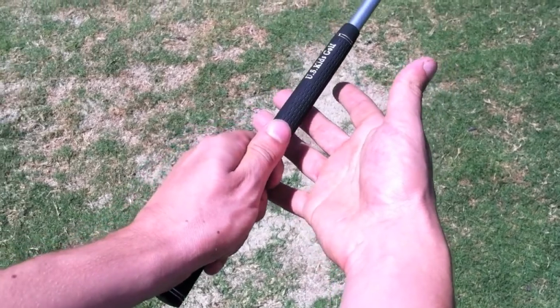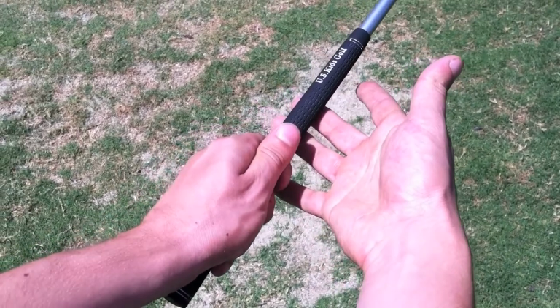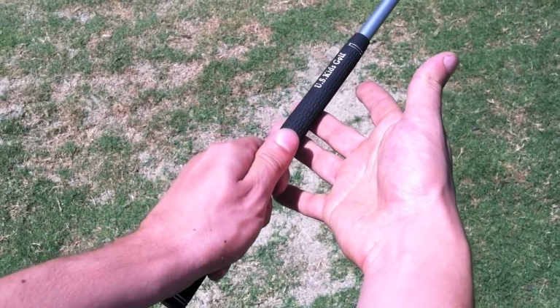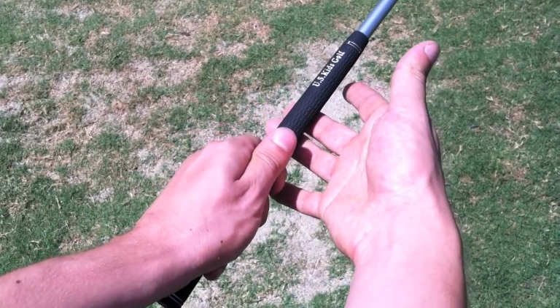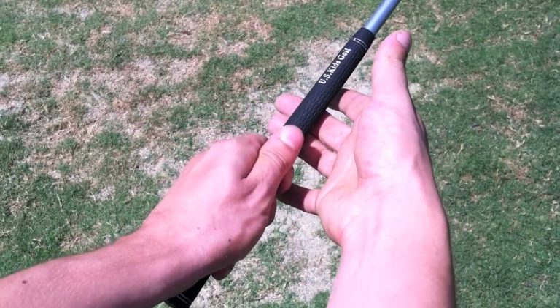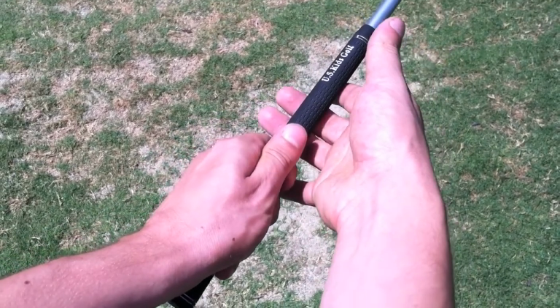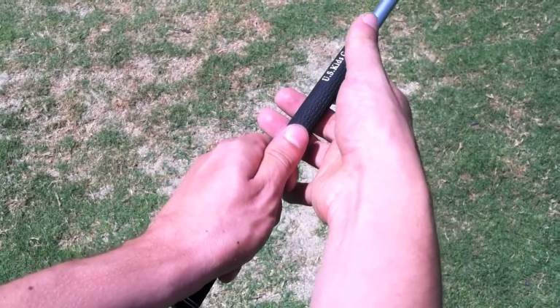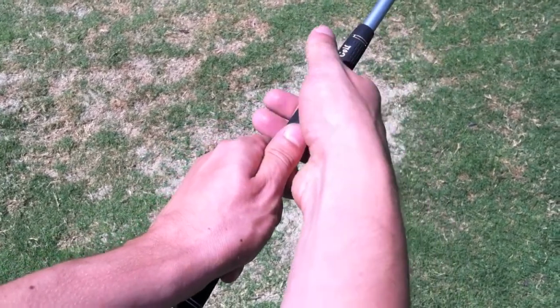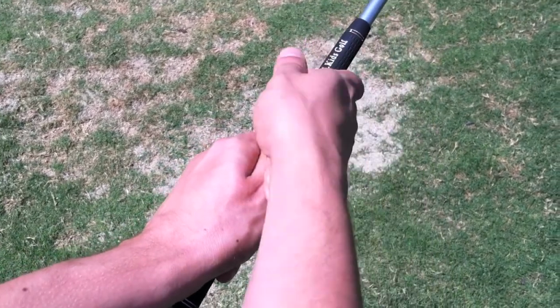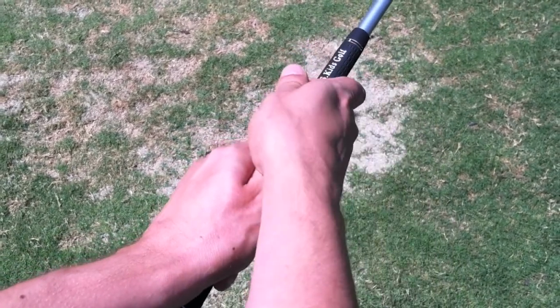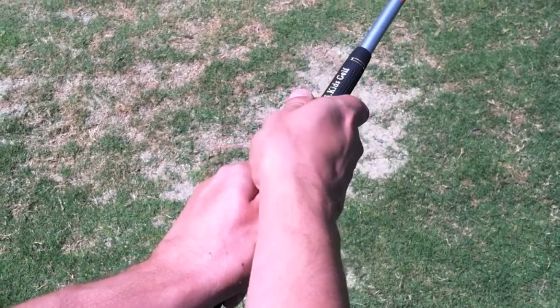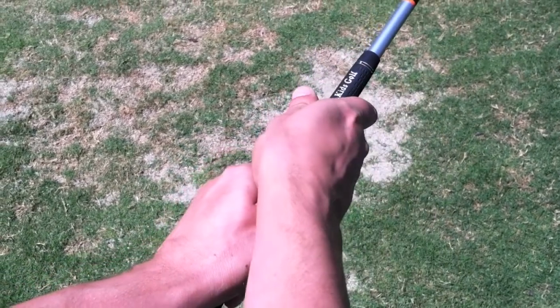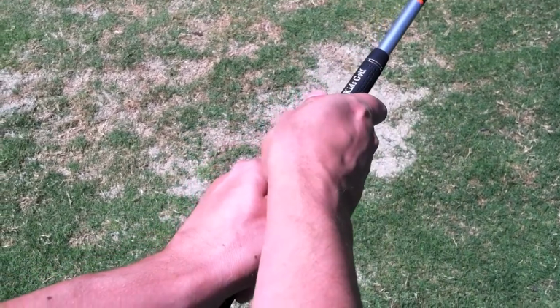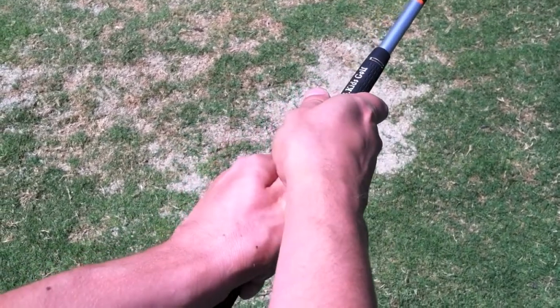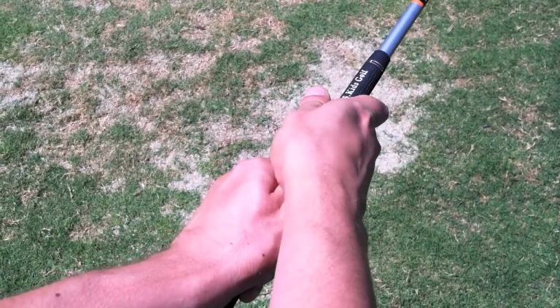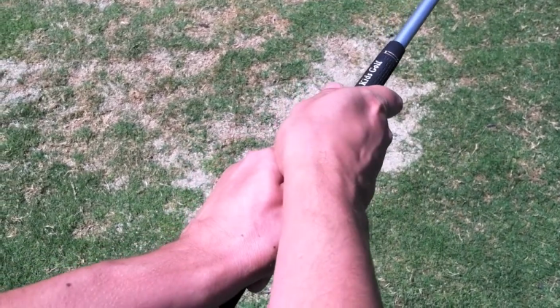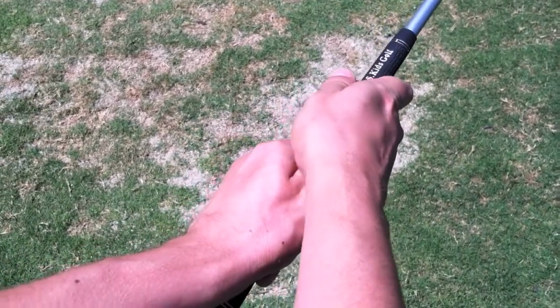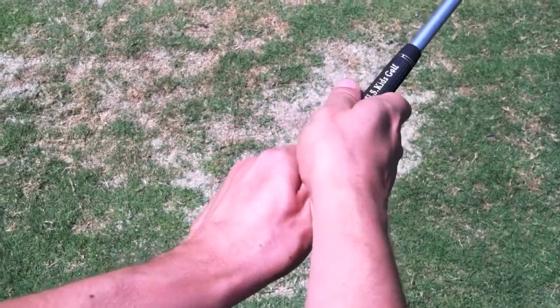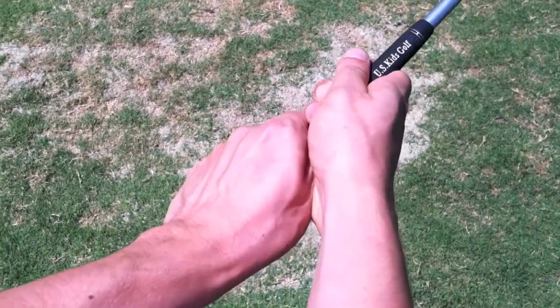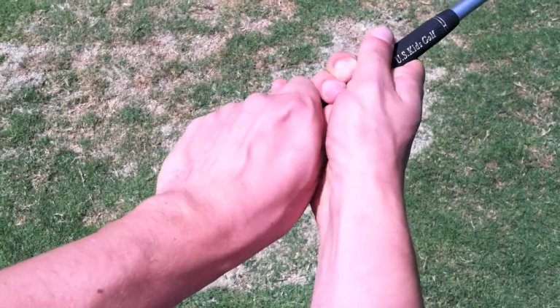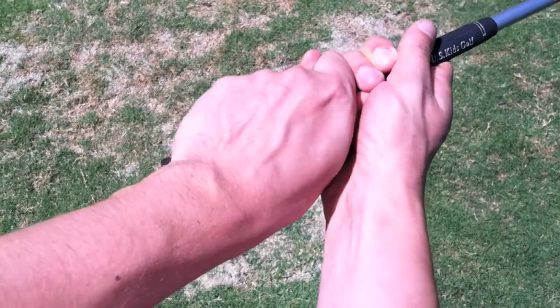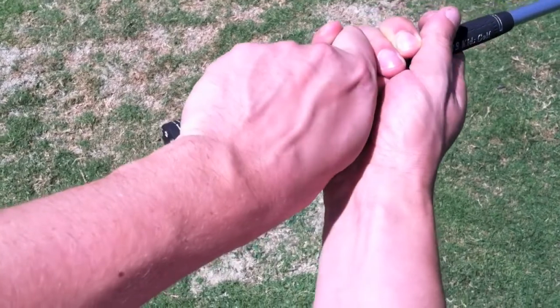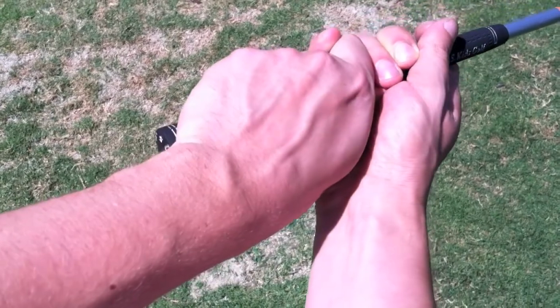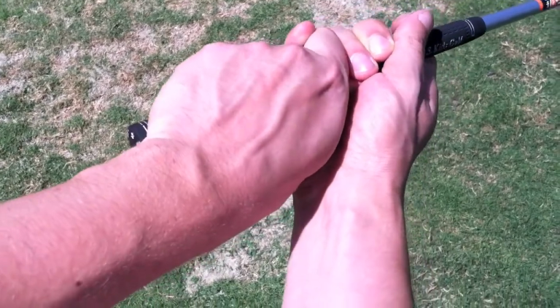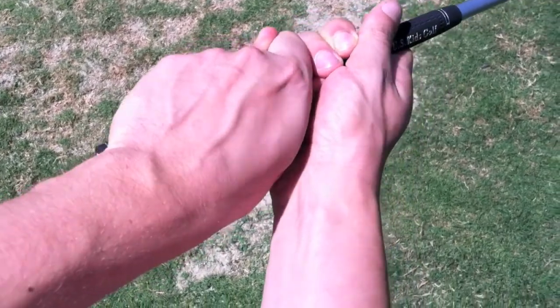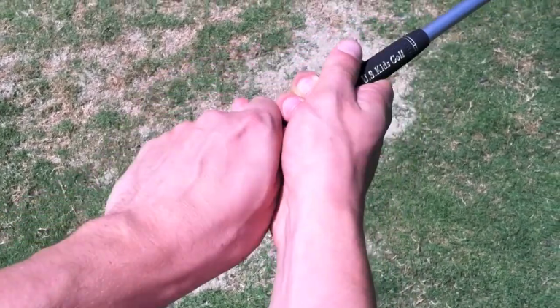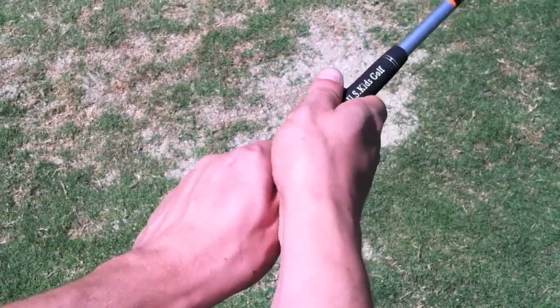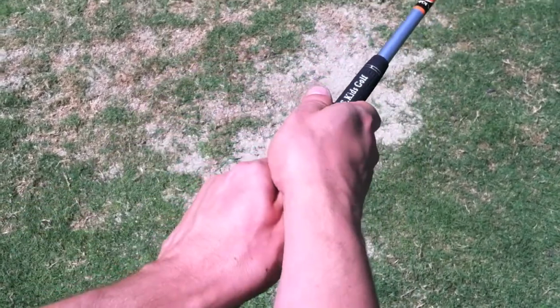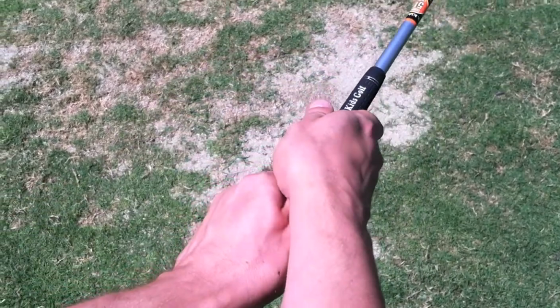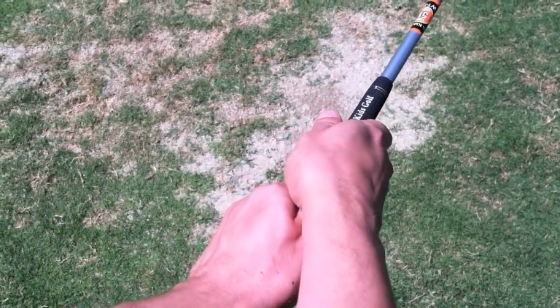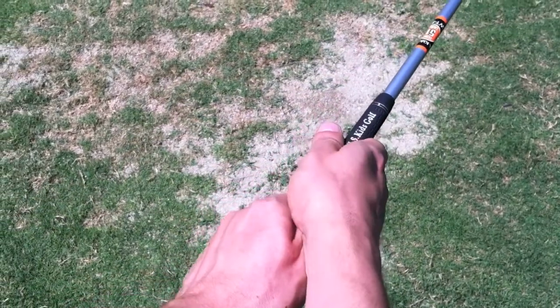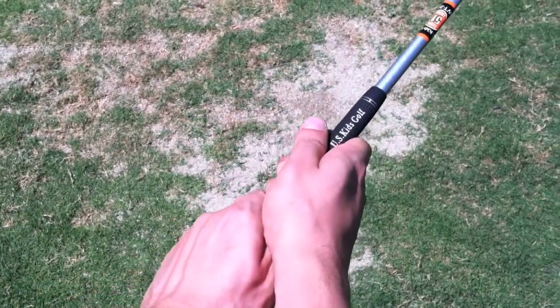You want to think 'short thumb' with your left hand, and you should only see your top two knuckles. Then your right hand comes and wraps over.